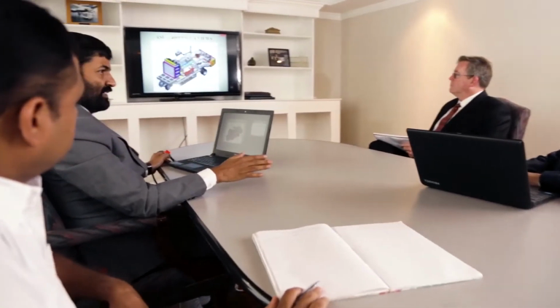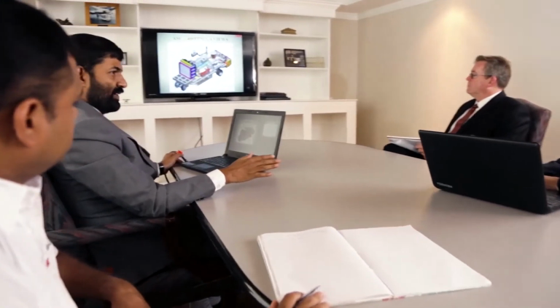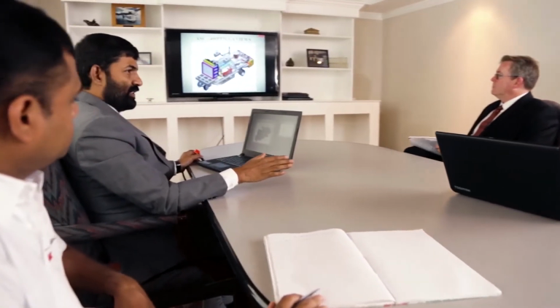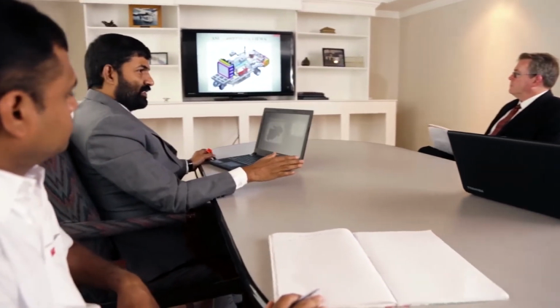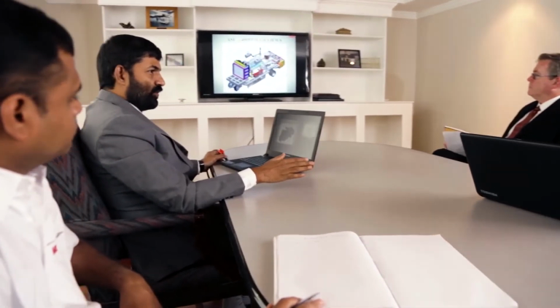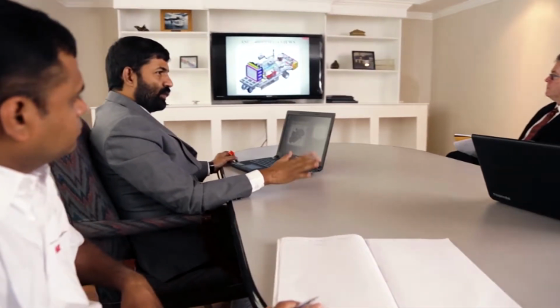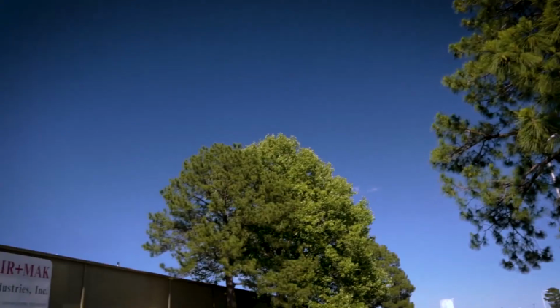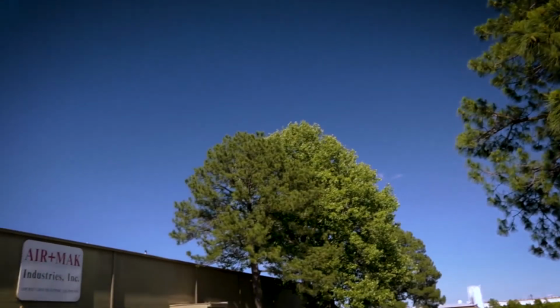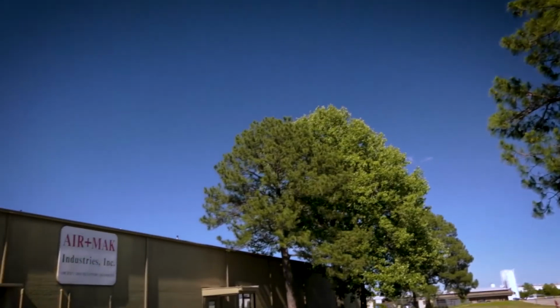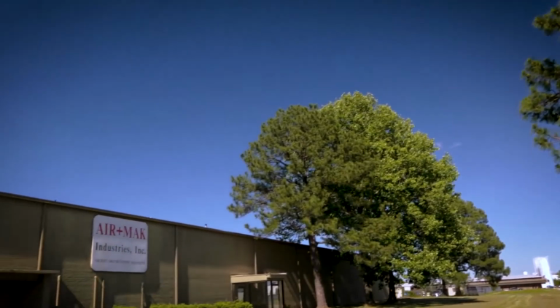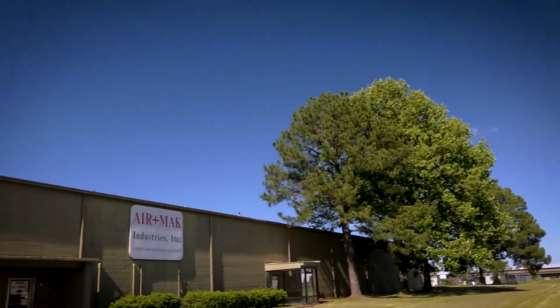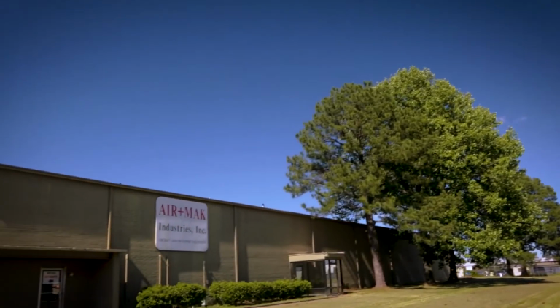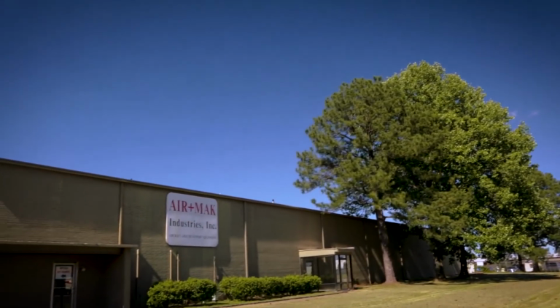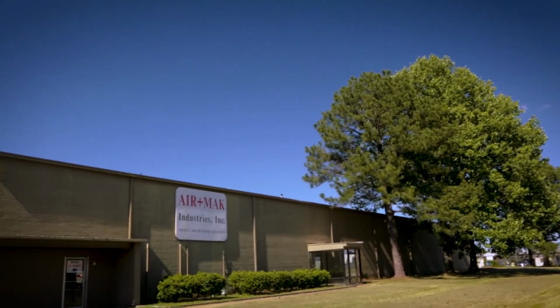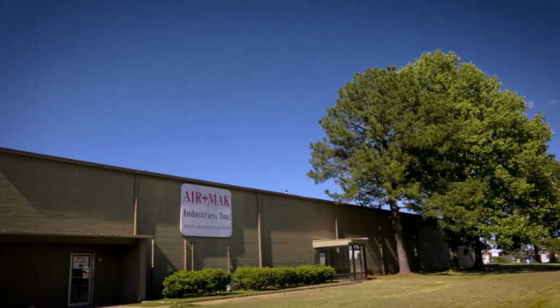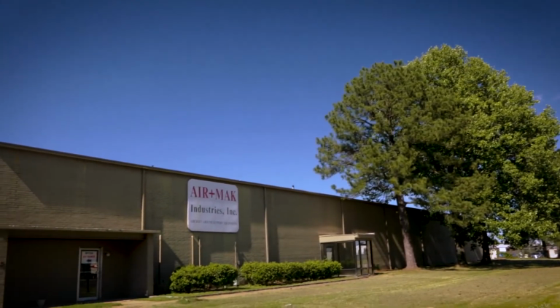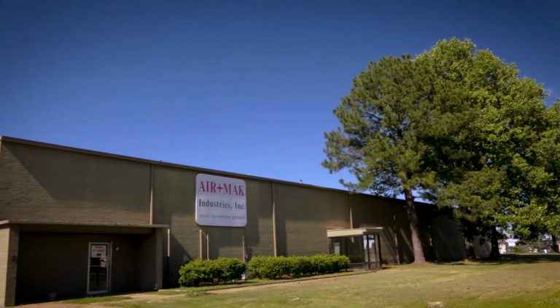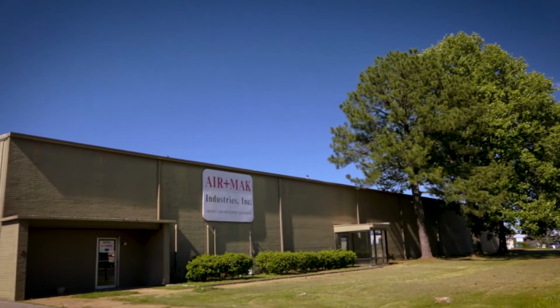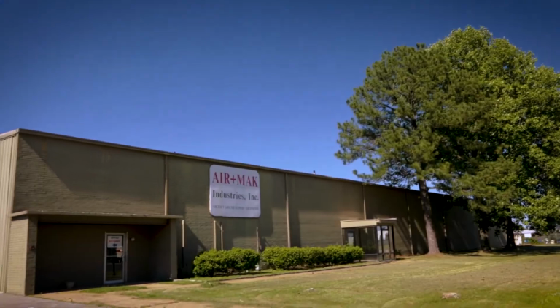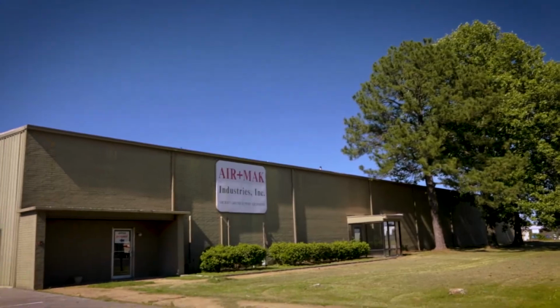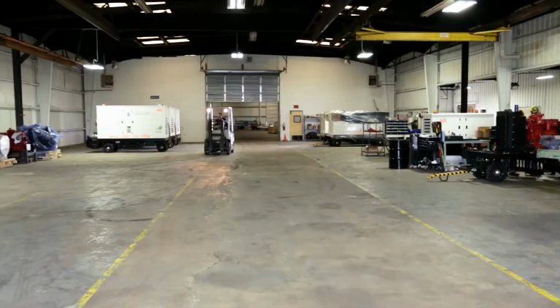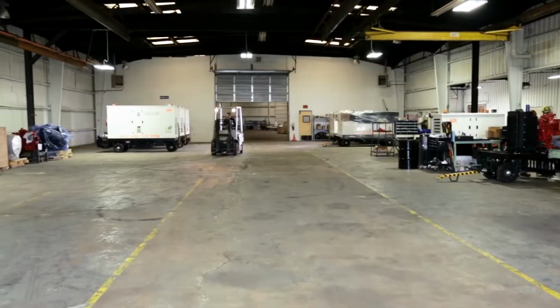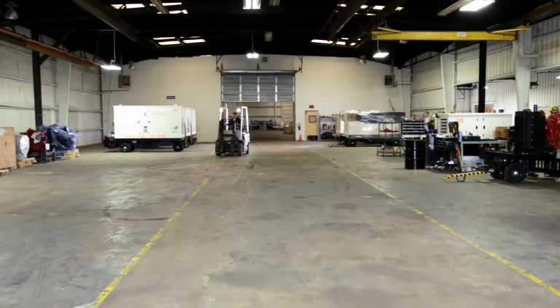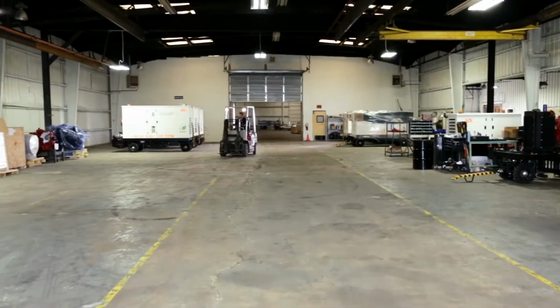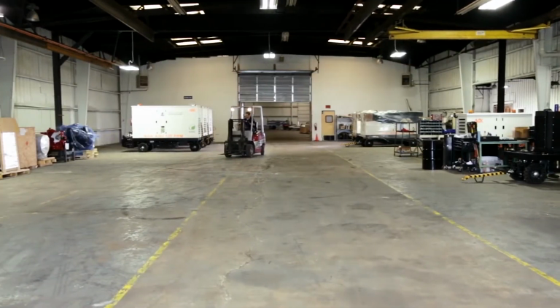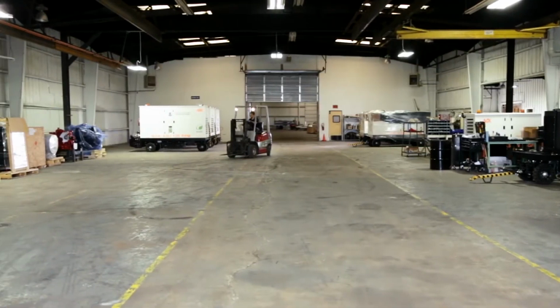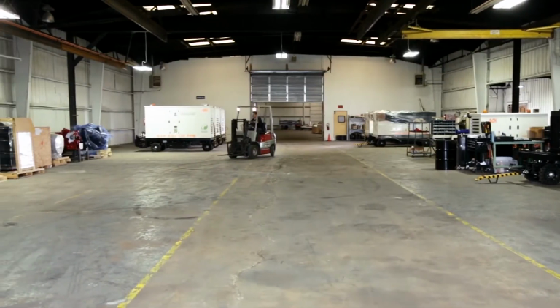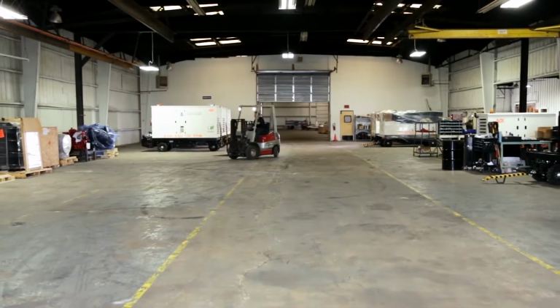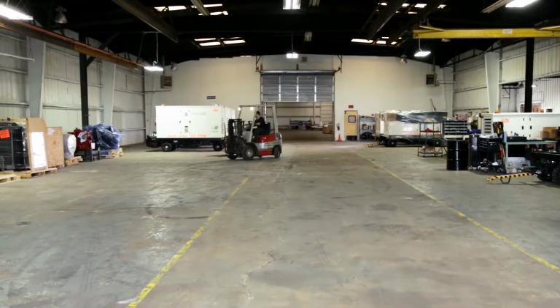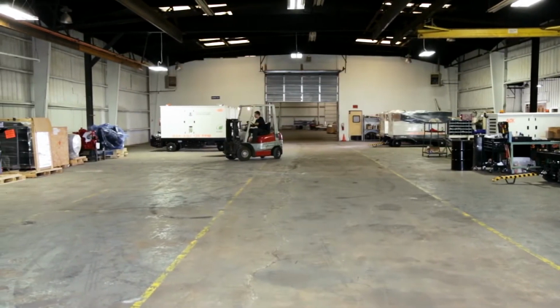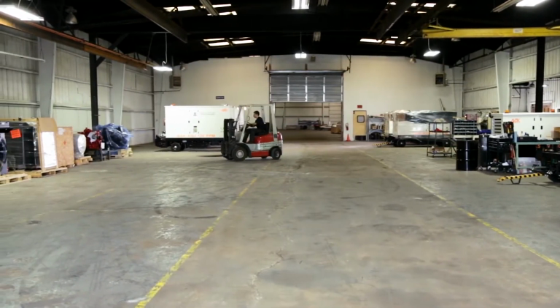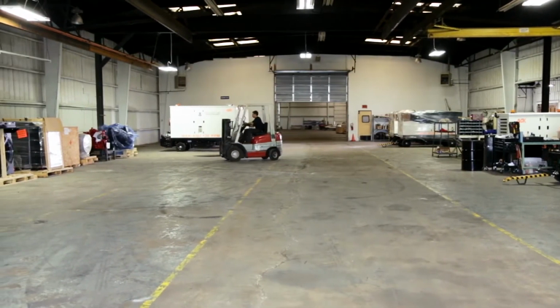Located on more than seven acres in Mississippi, our facility has an over 27,000 square foot factory floor.